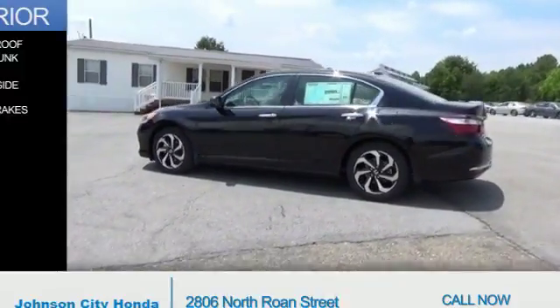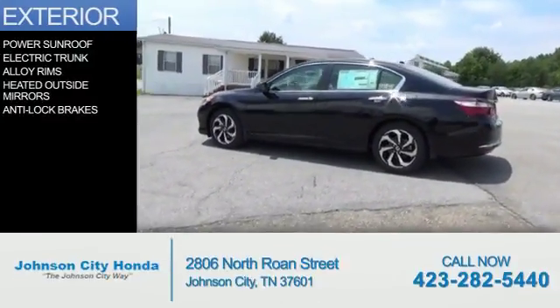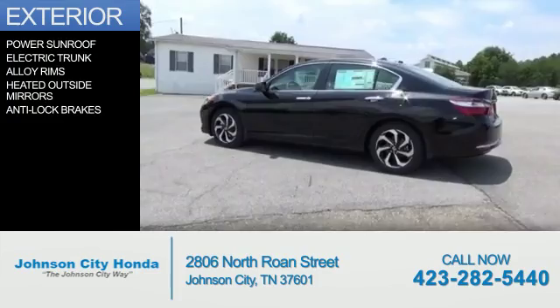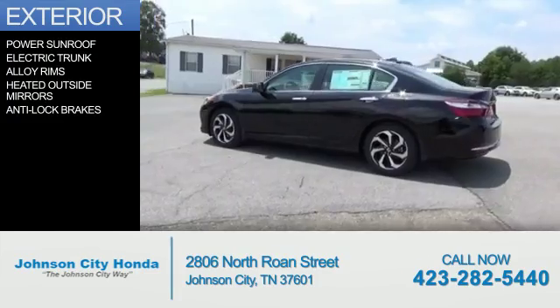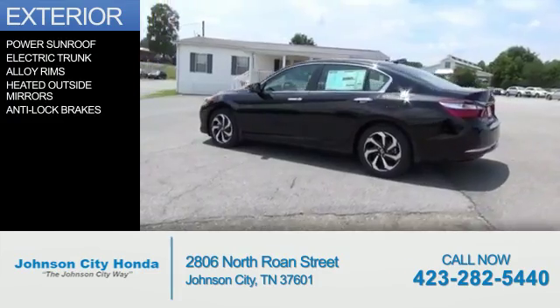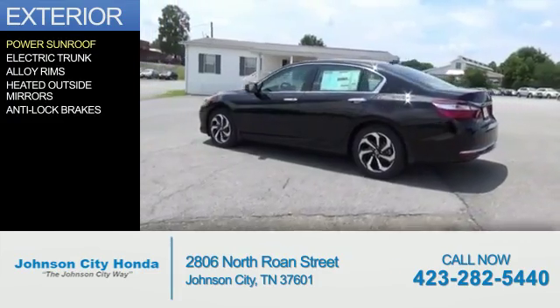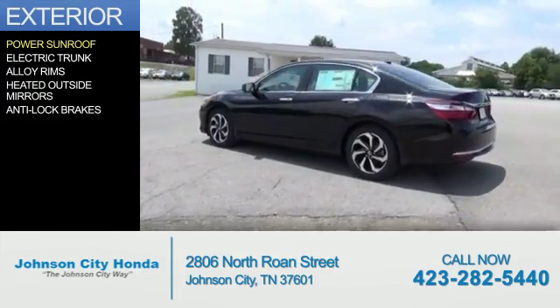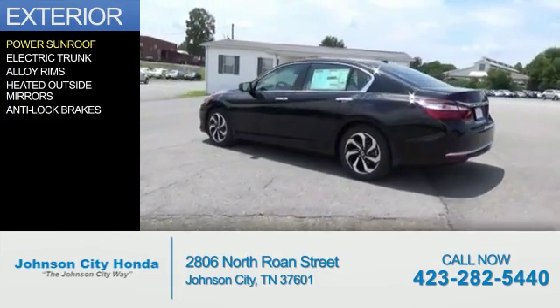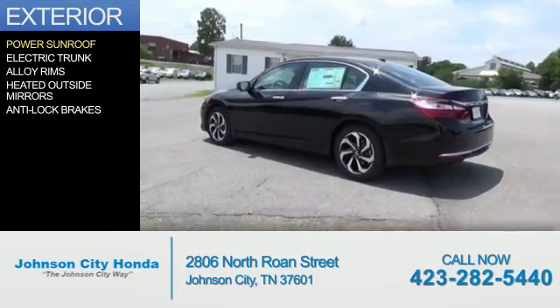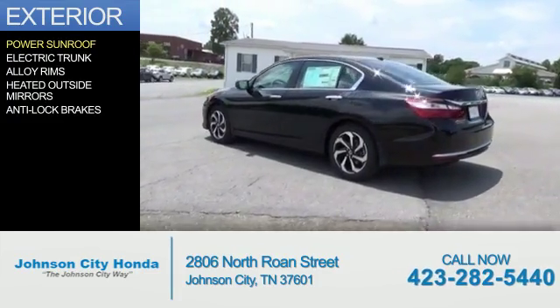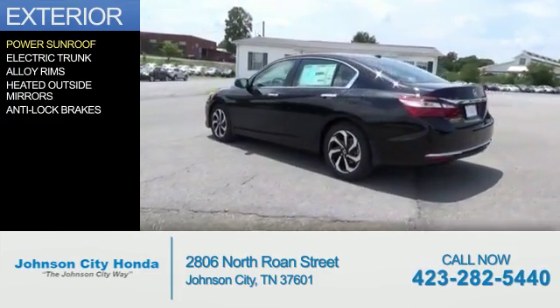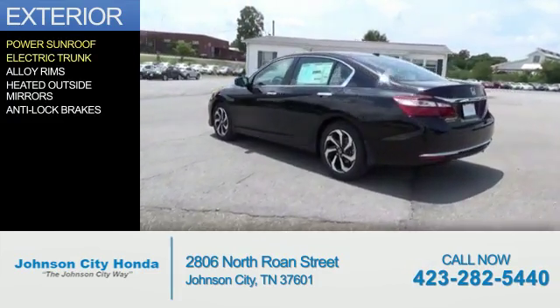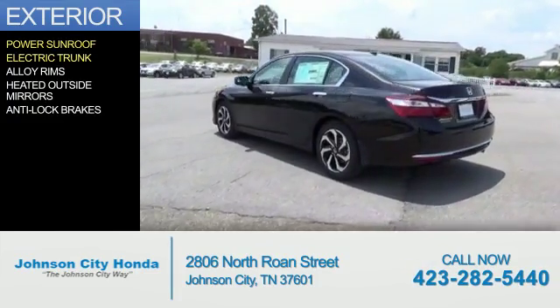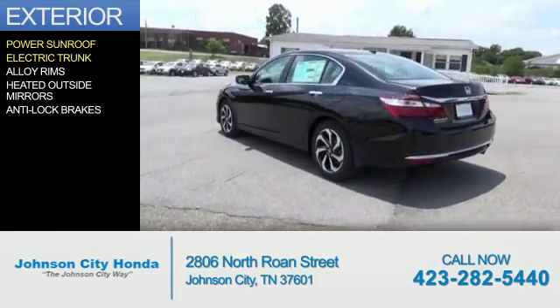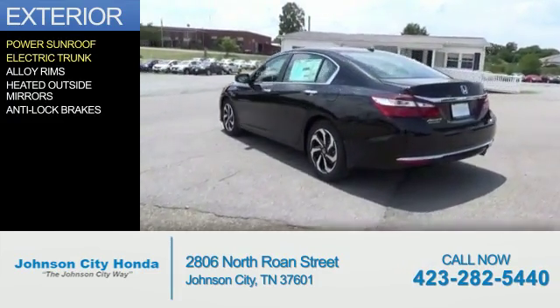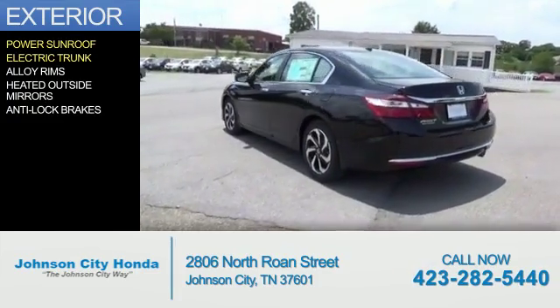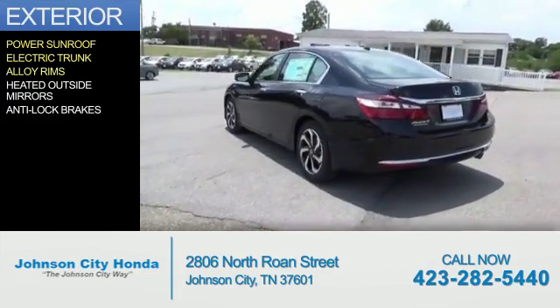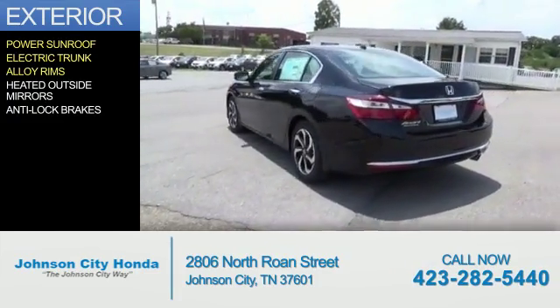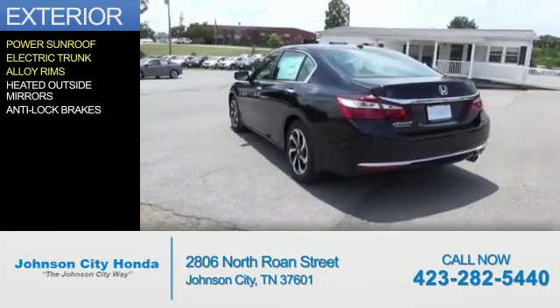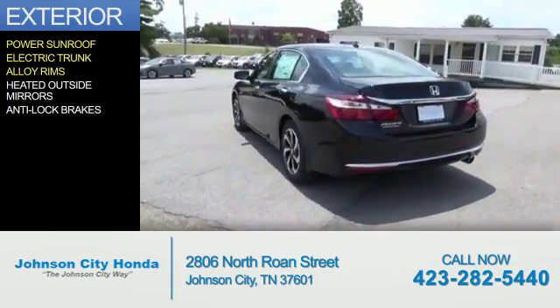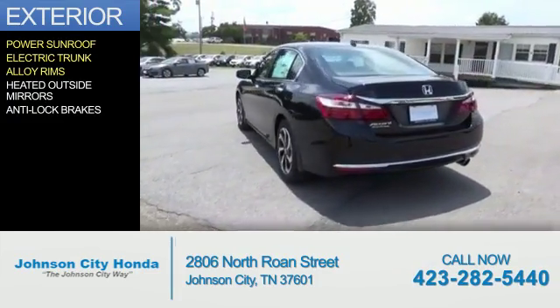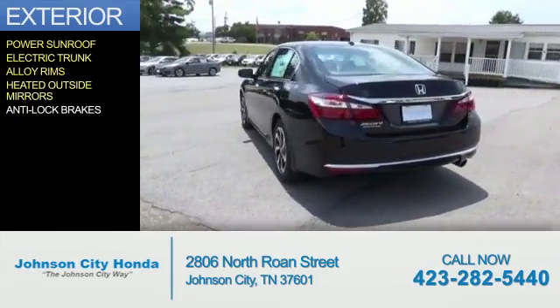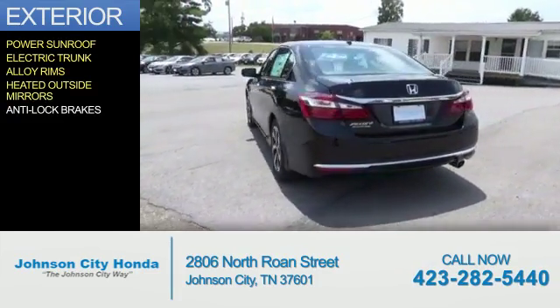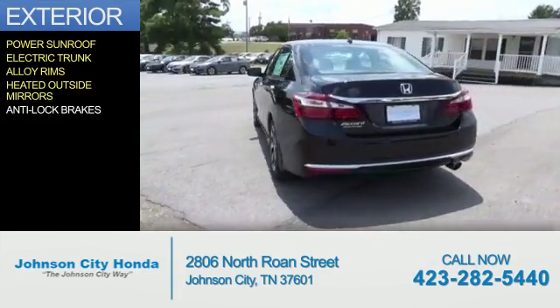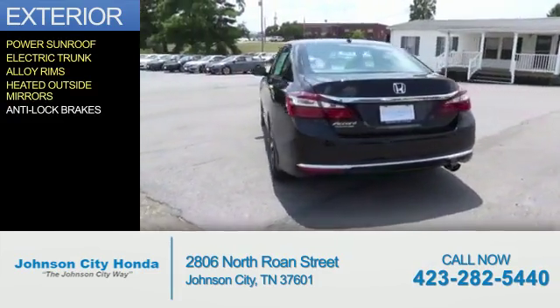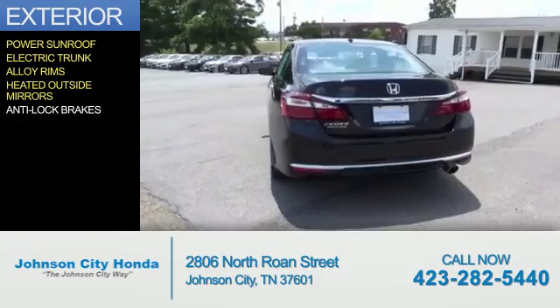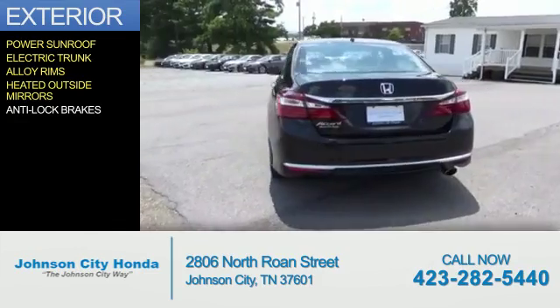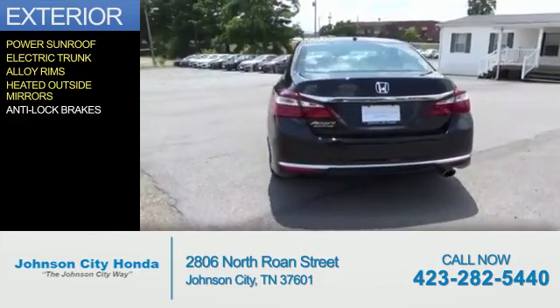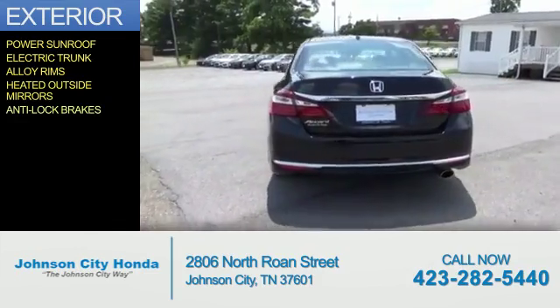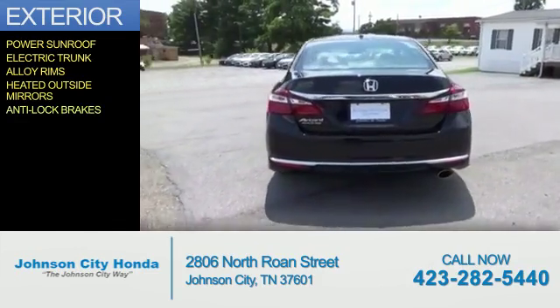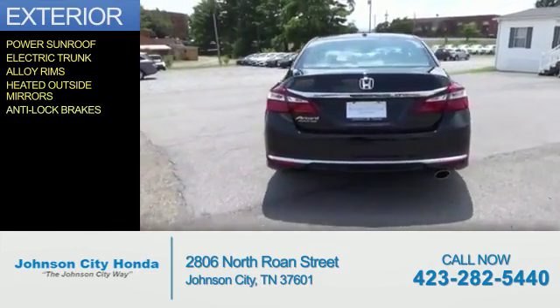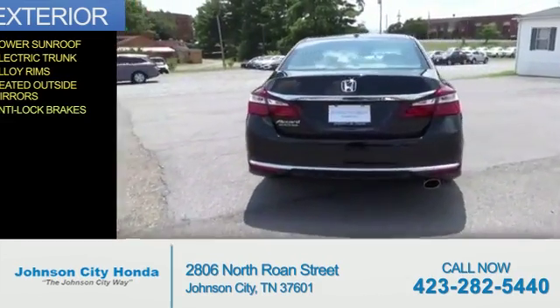The features include a power sunroof, electric trunk, alloy rims, heated outside mirrors, and anti-lock brakes.